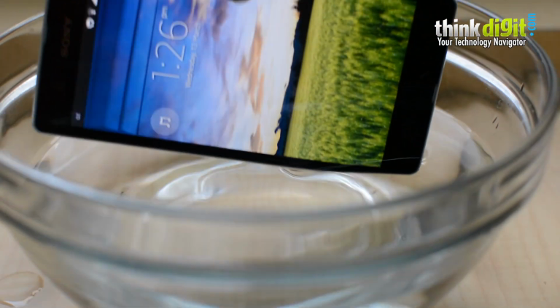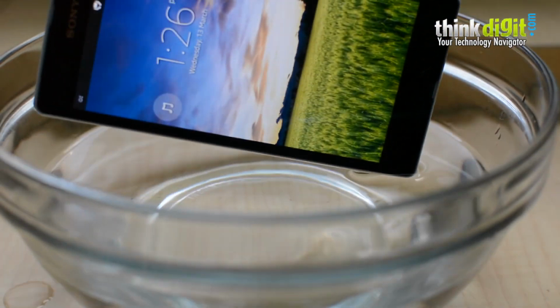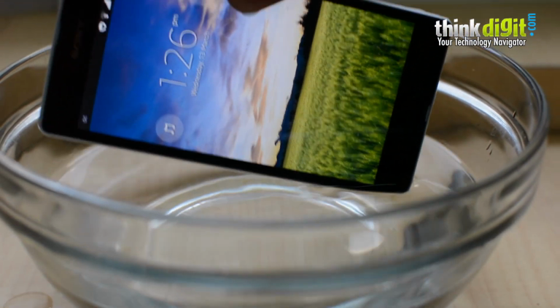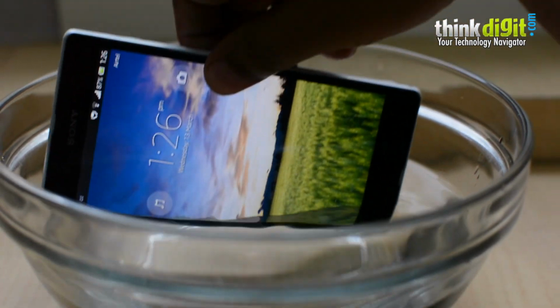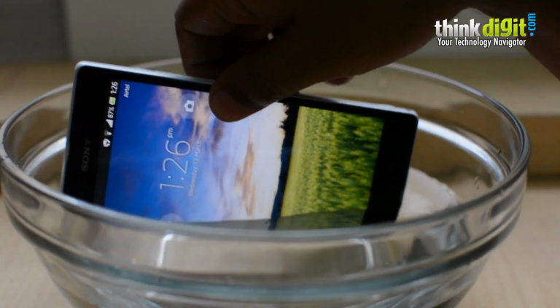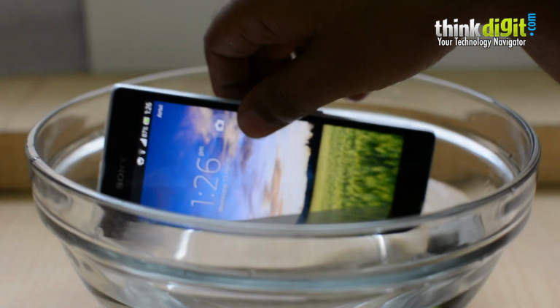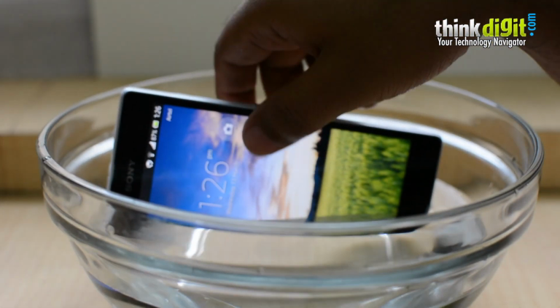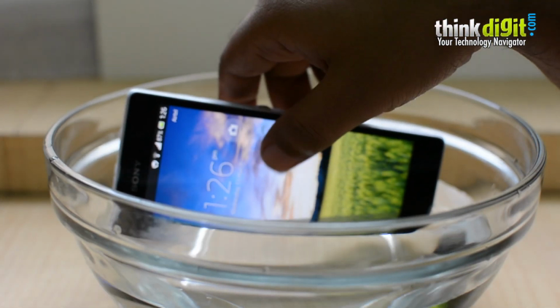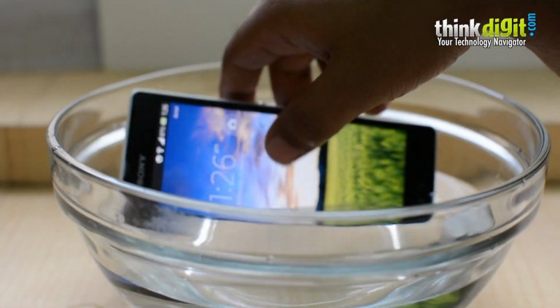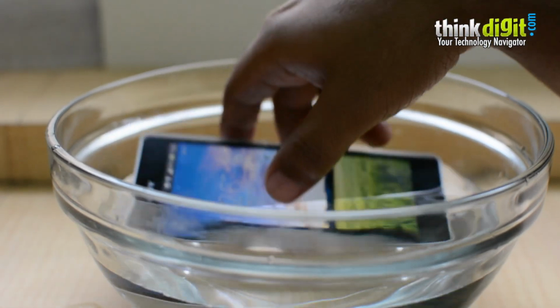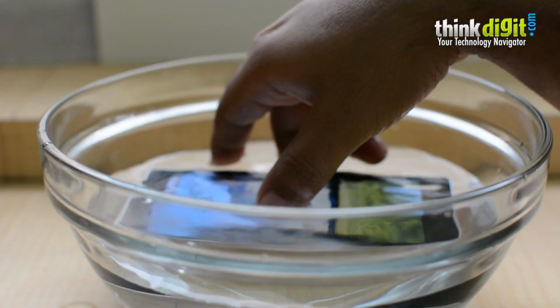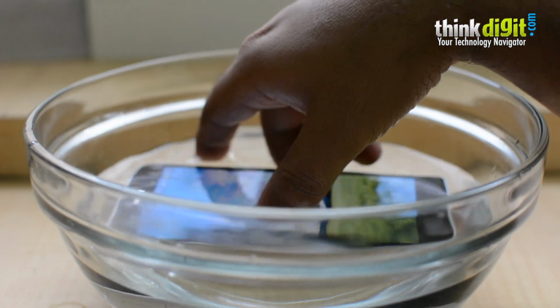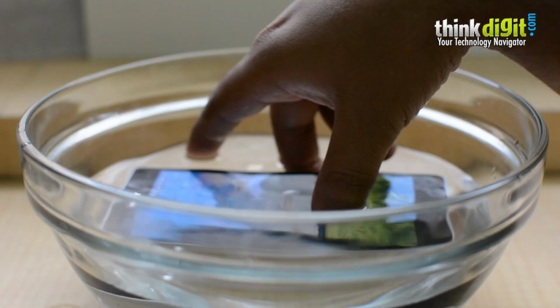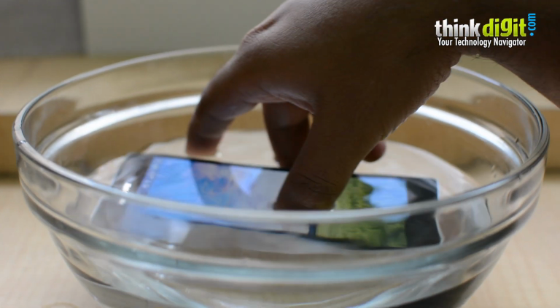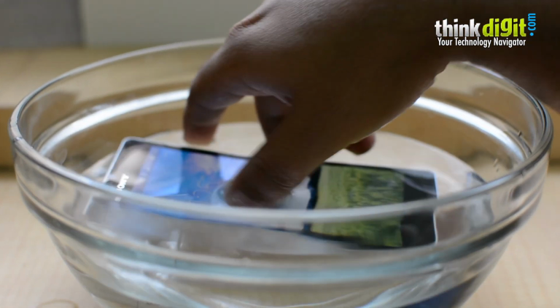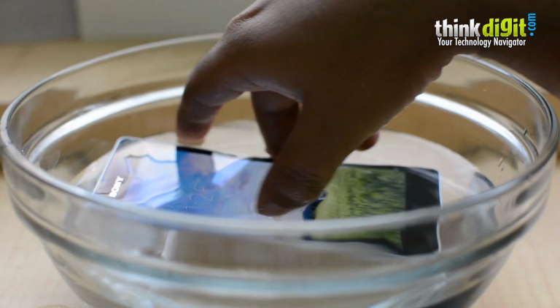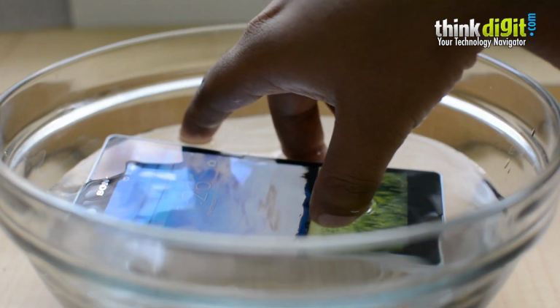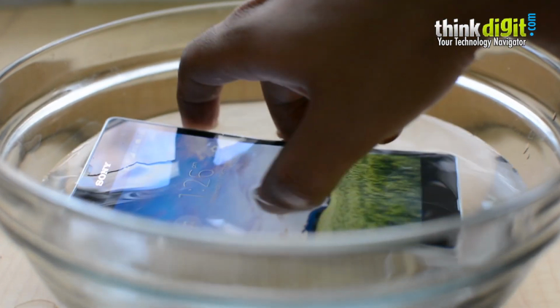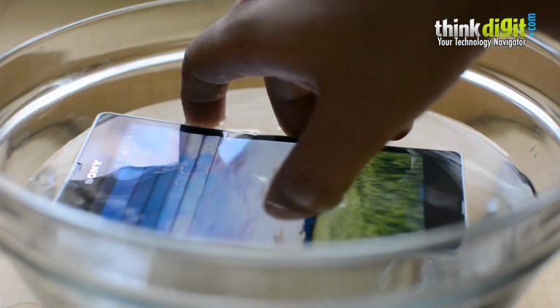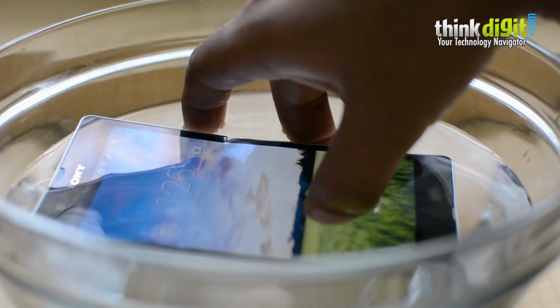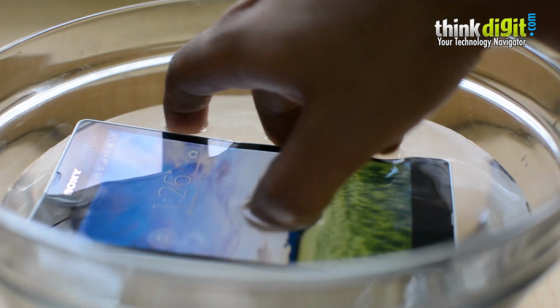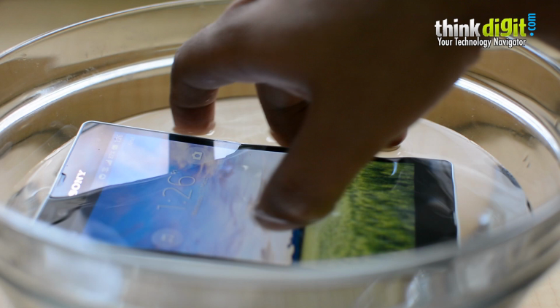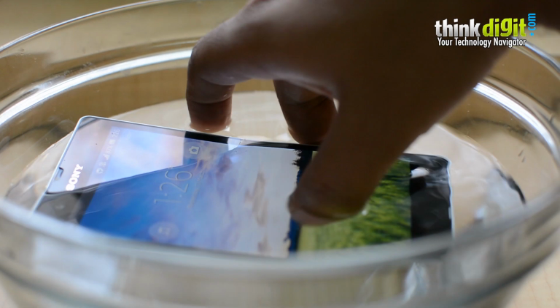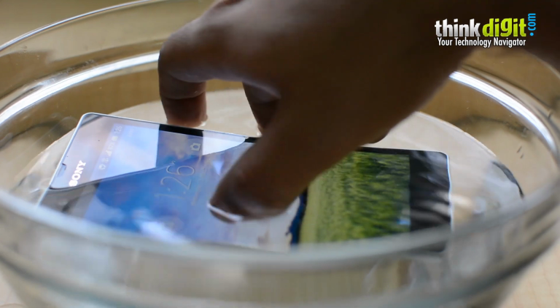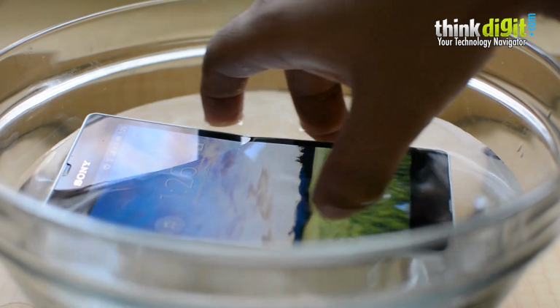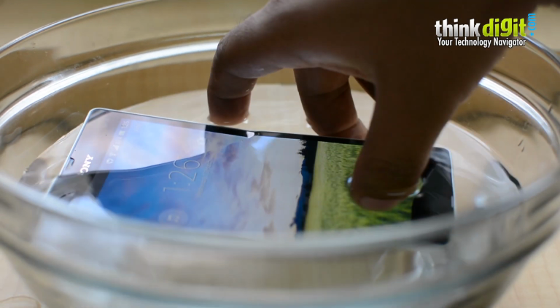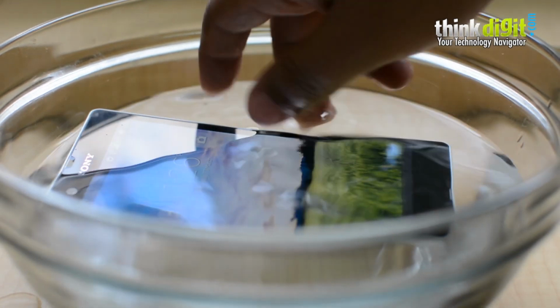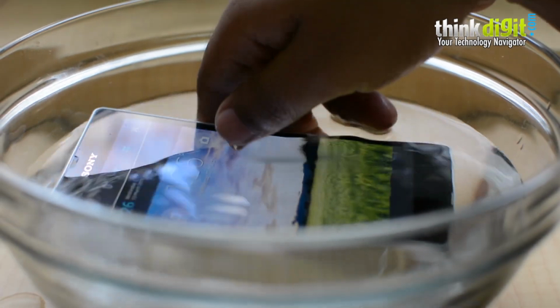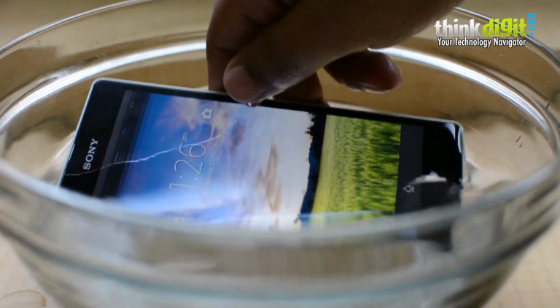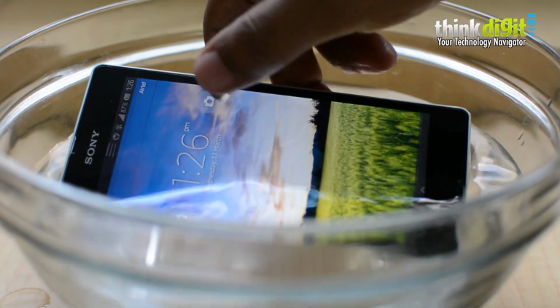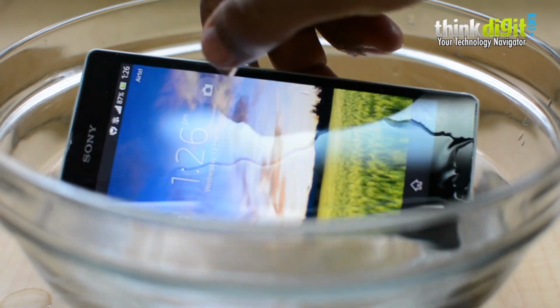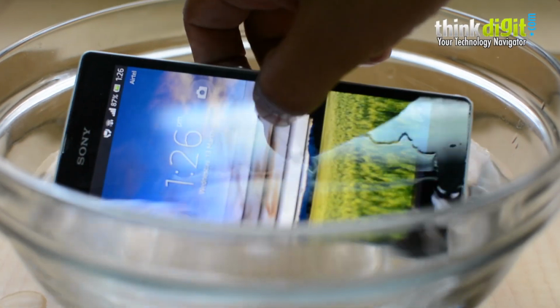But the minute we pull it out it starts to work — inside water, nothing; outside, it responds.